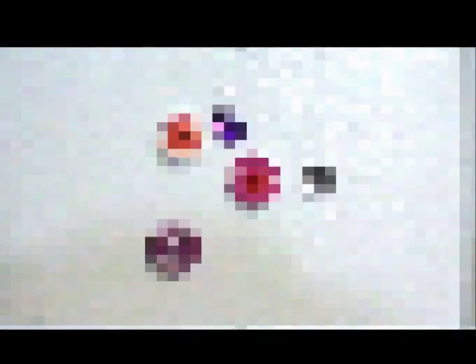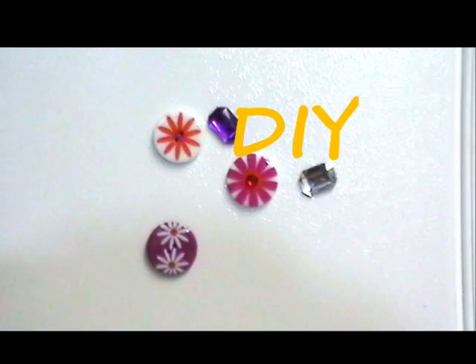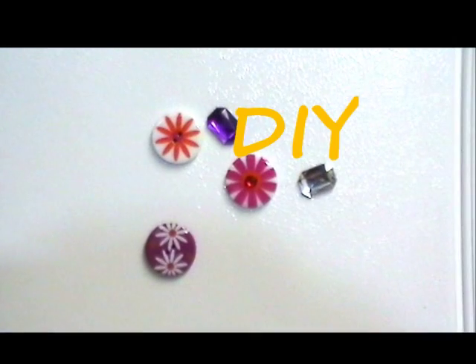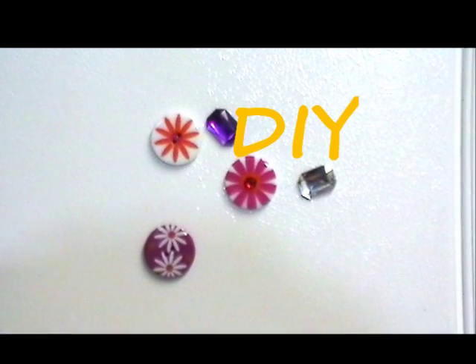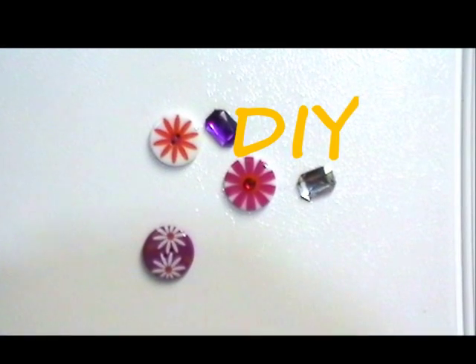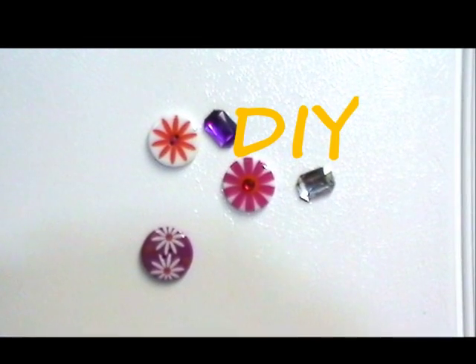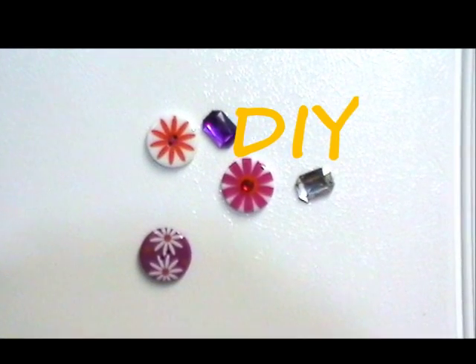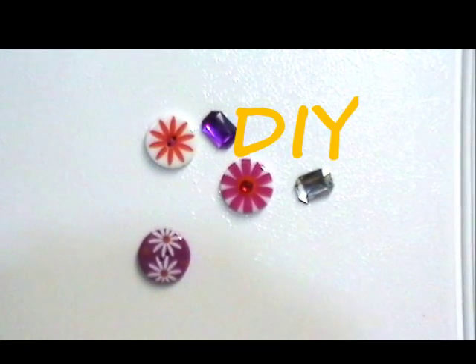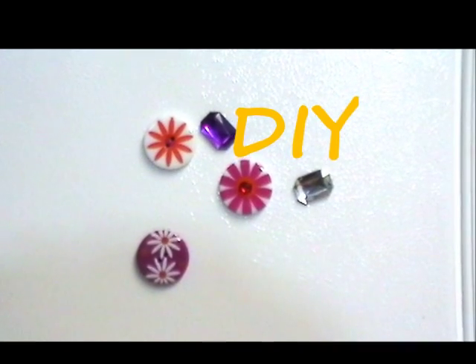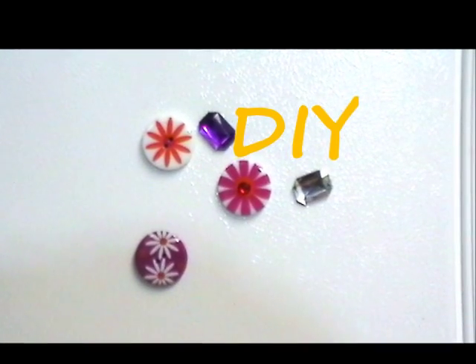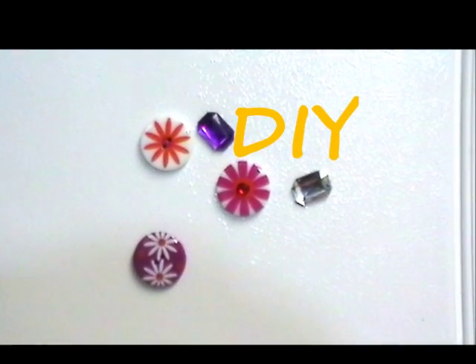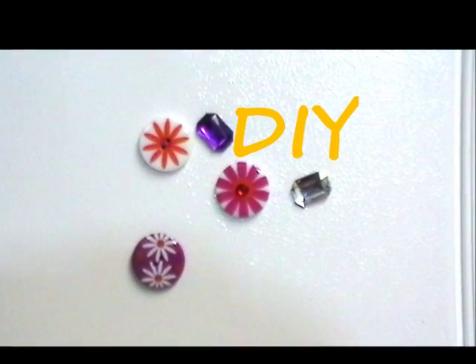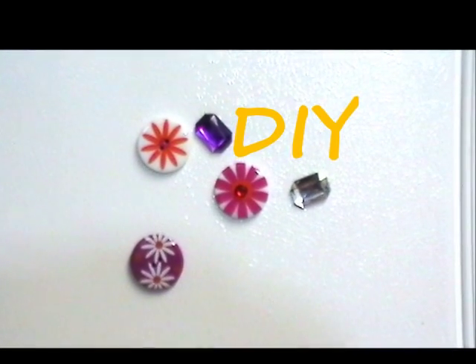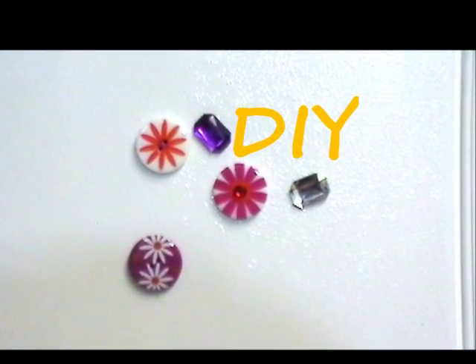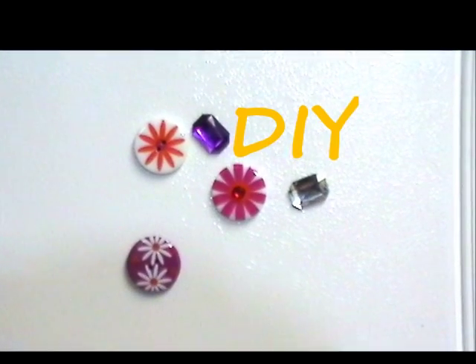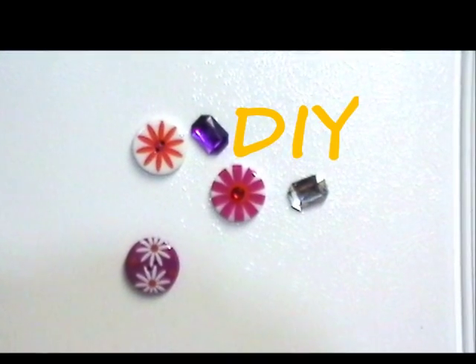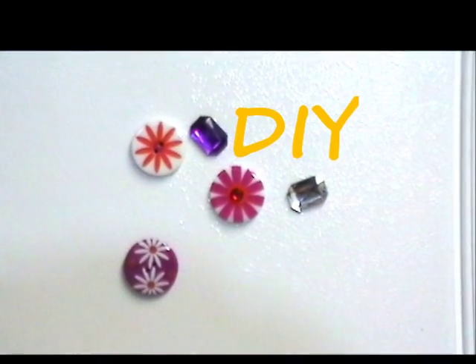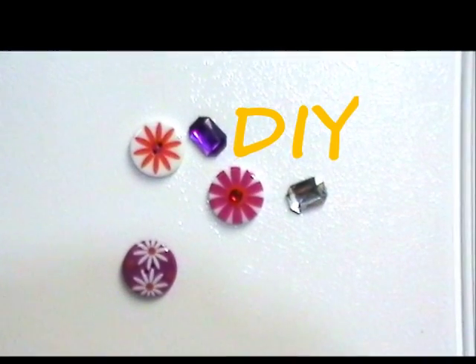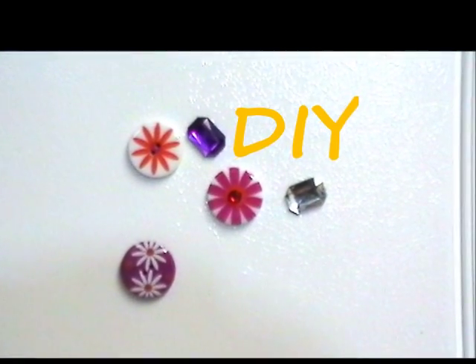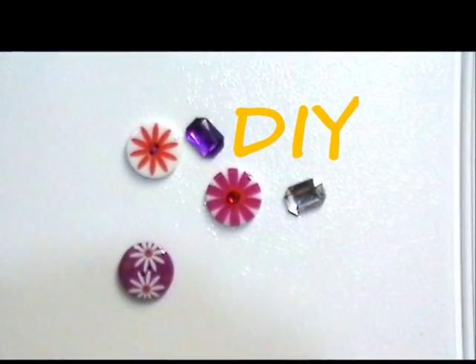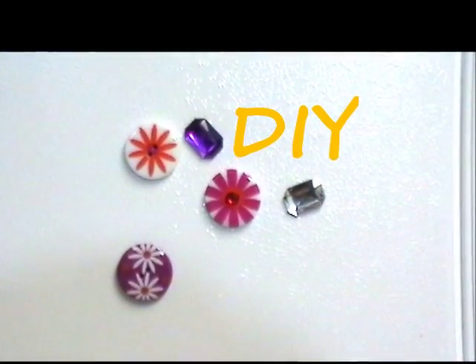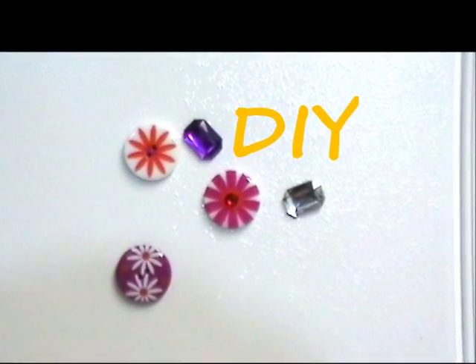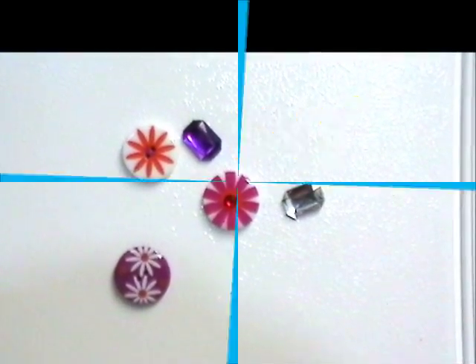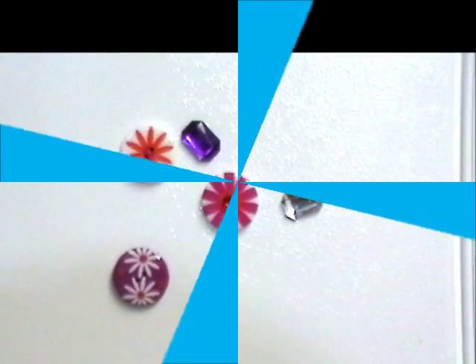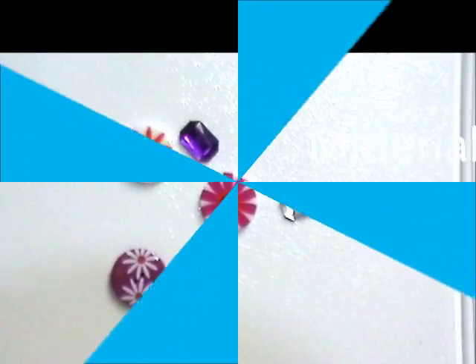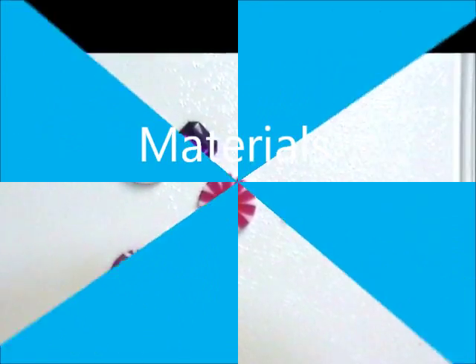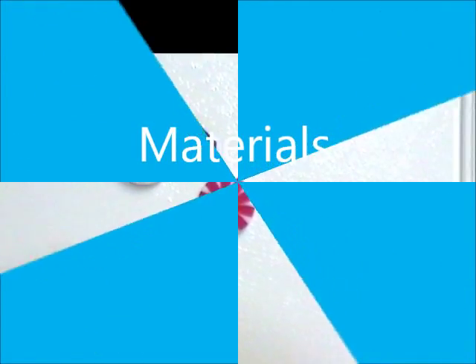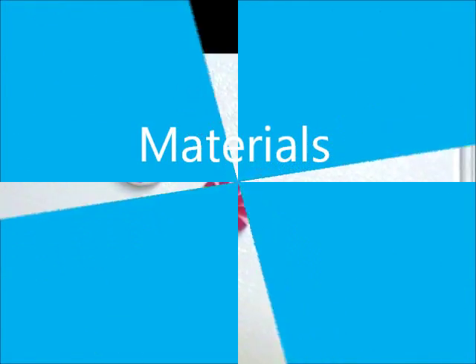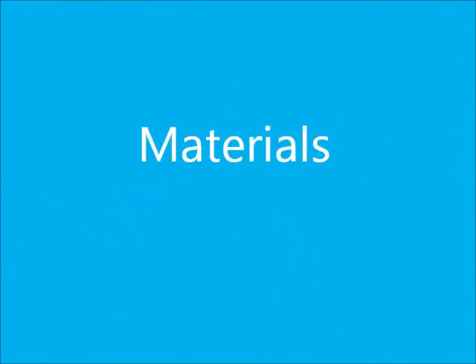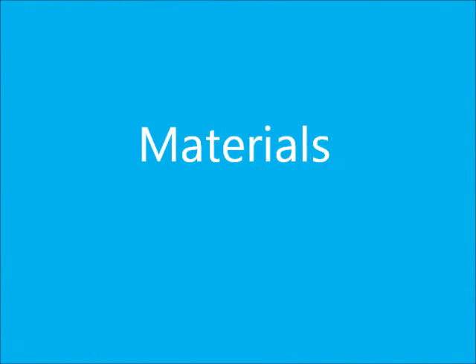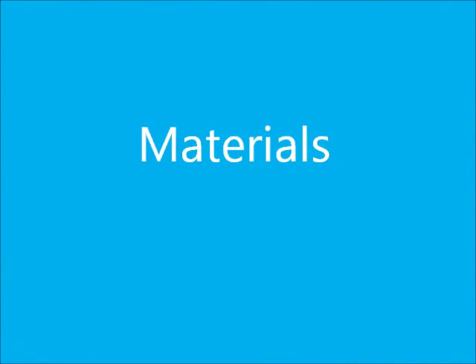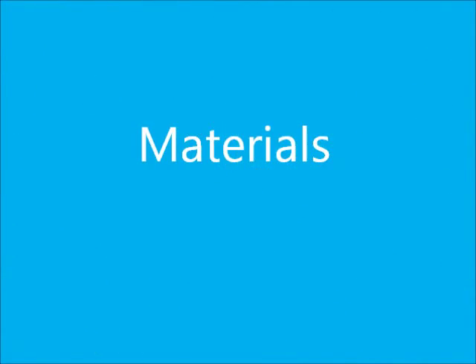Today I'll show you how to make decorative magnet buttons. Here's what you'll need.